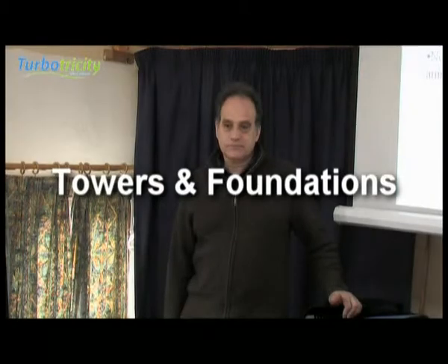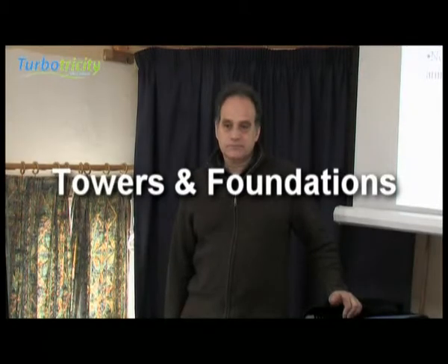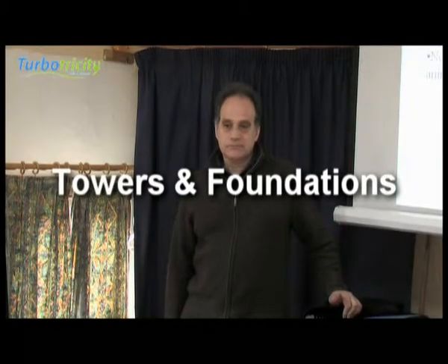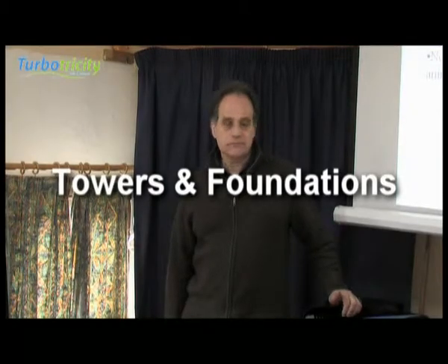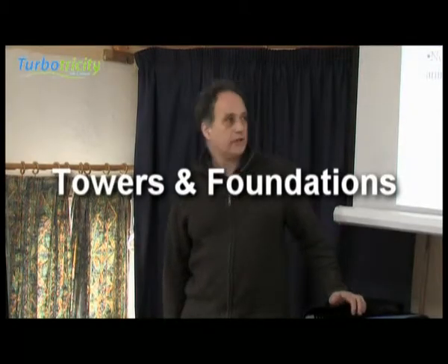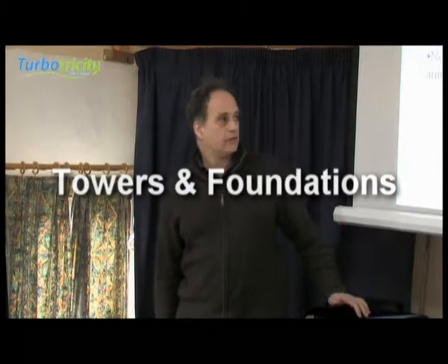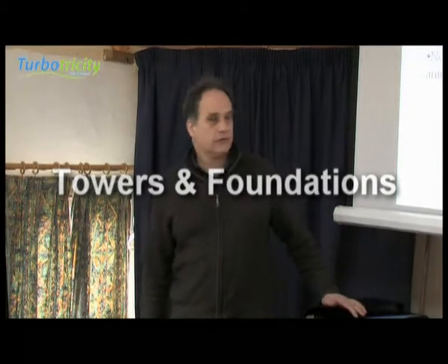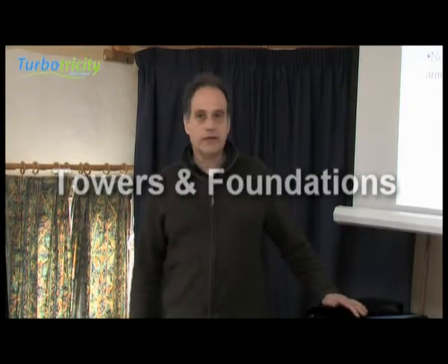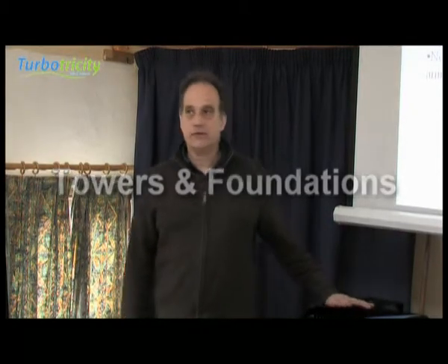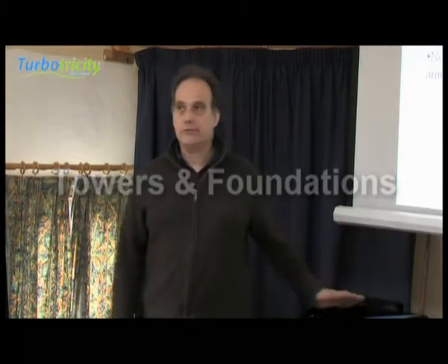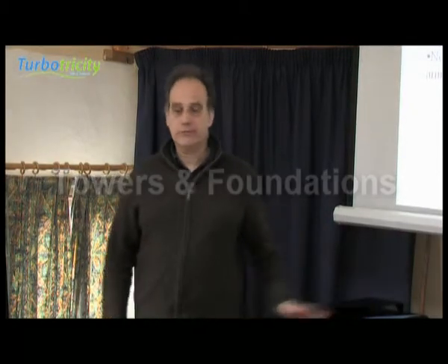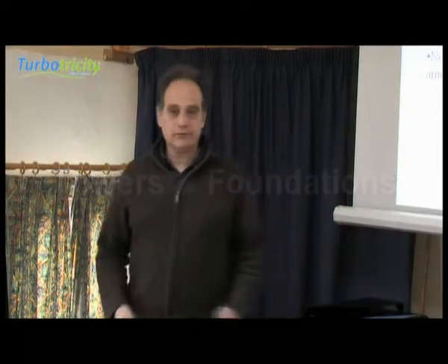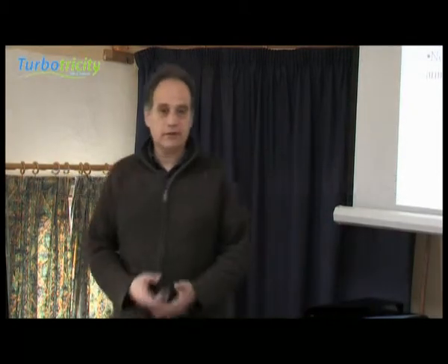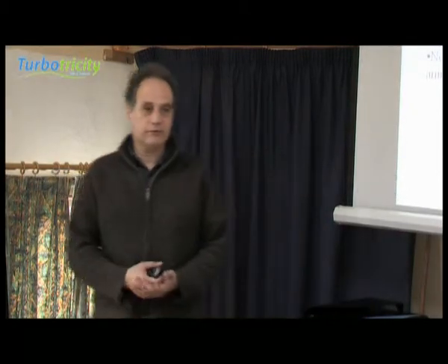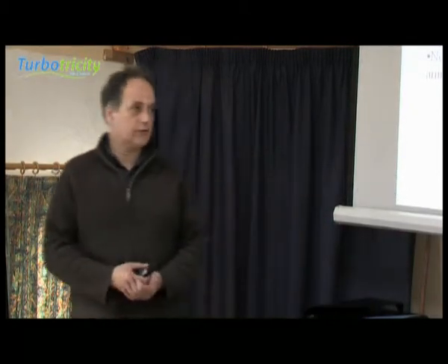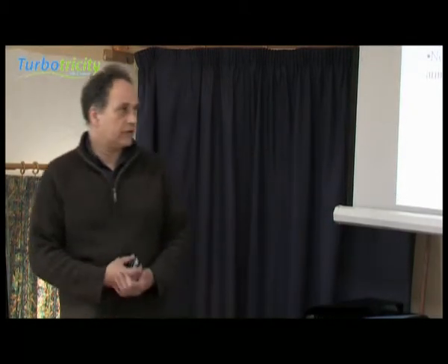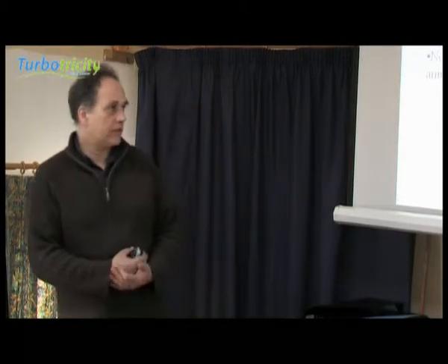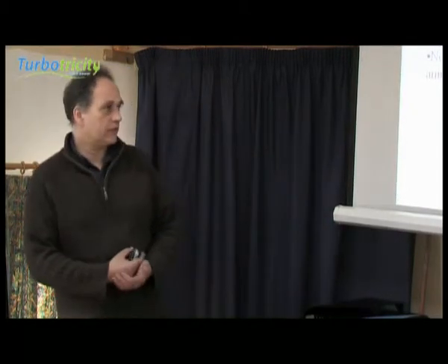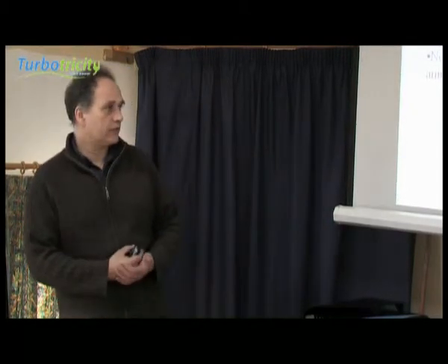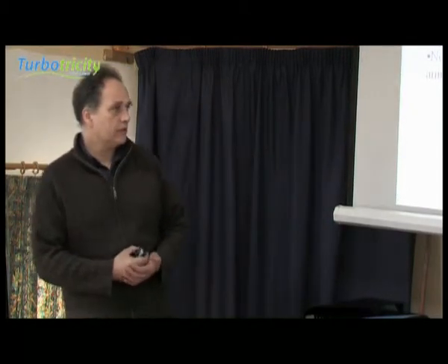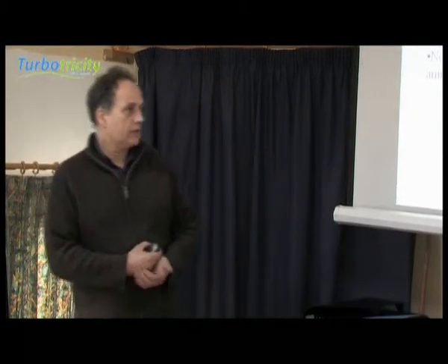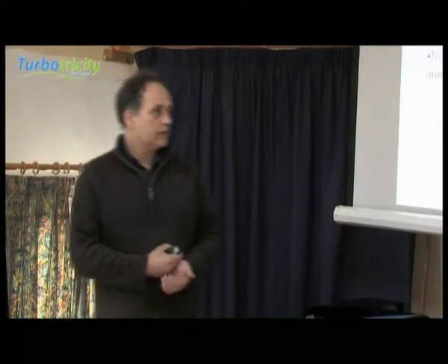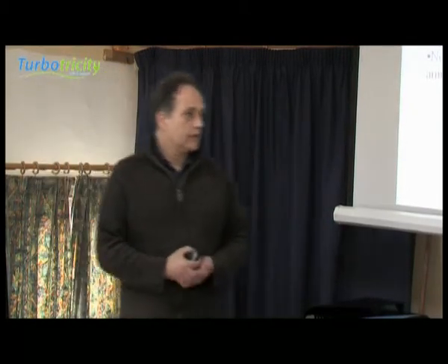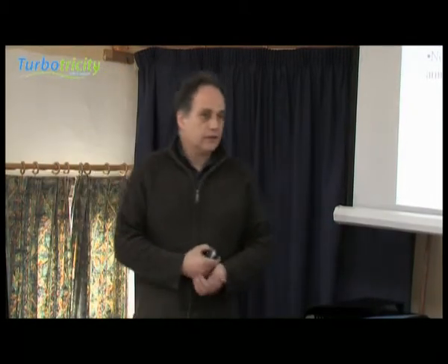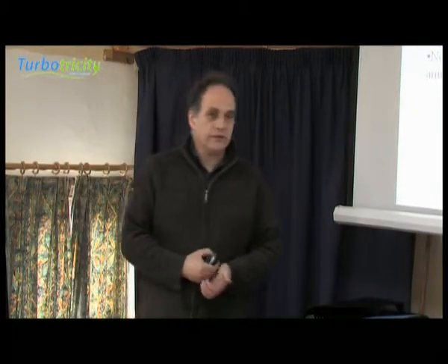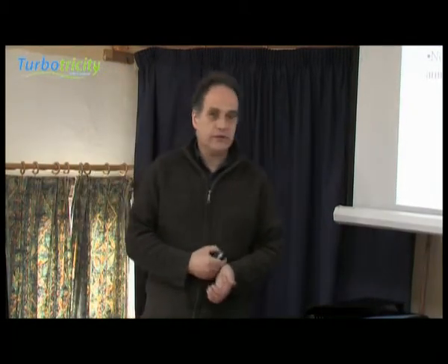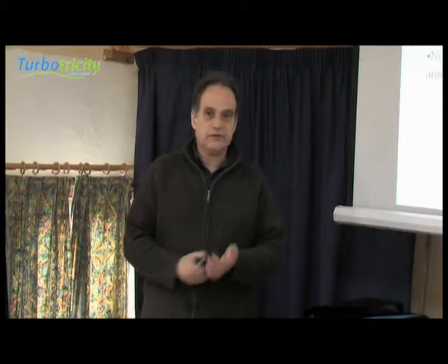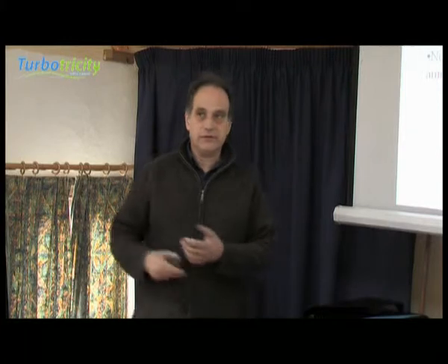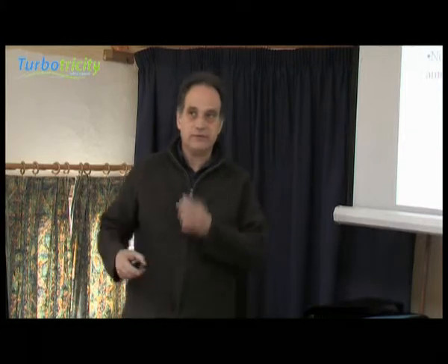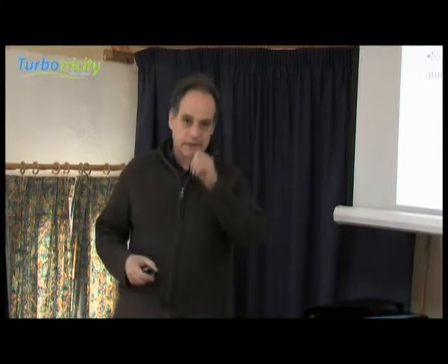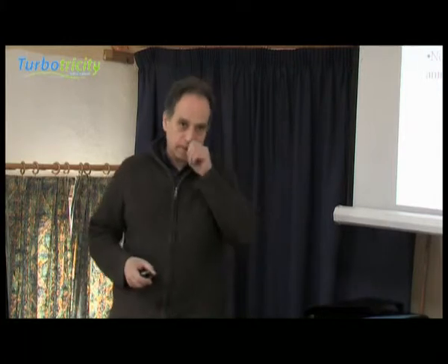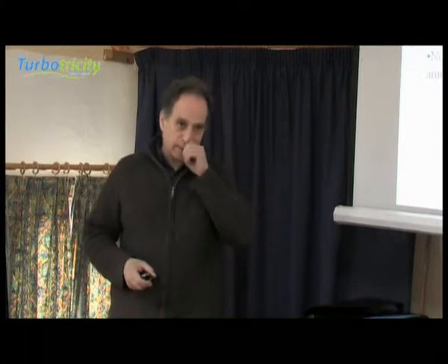Okay, tower types. We'll rattle through the towers and the foundations and then take a tea break.